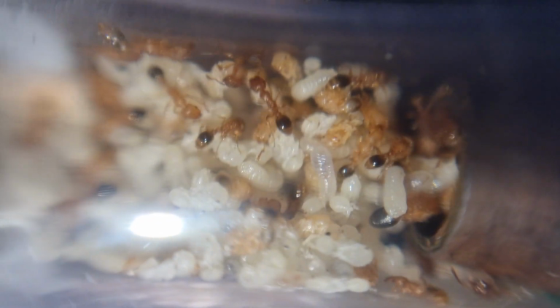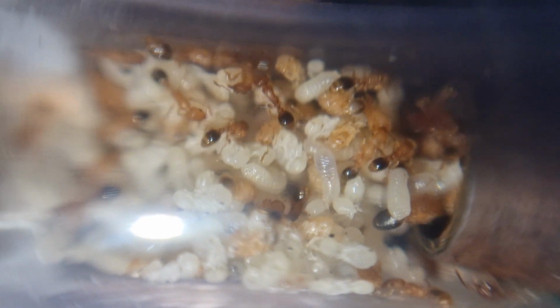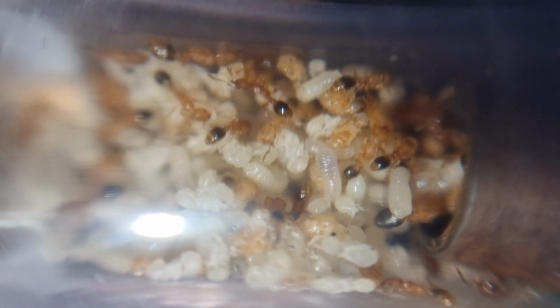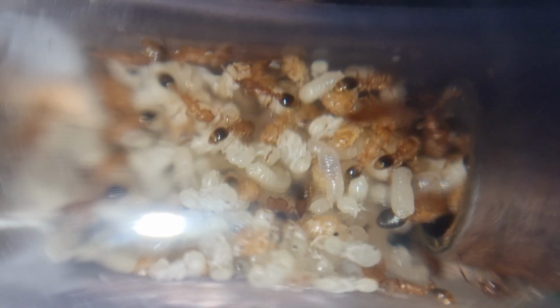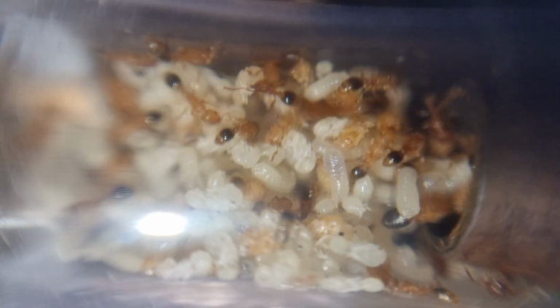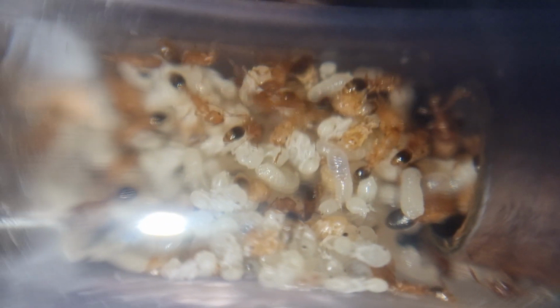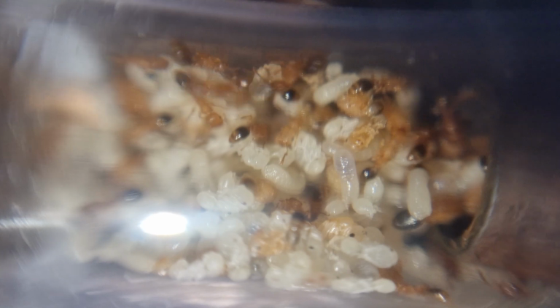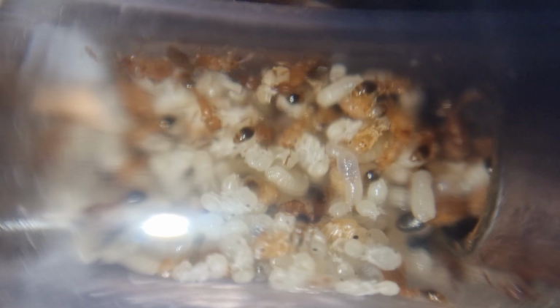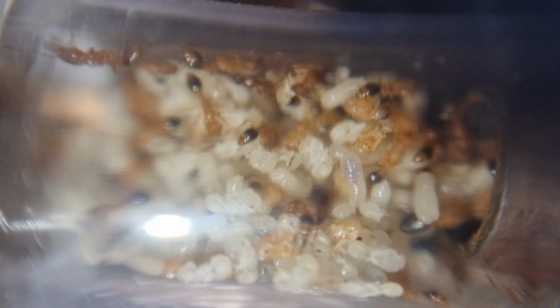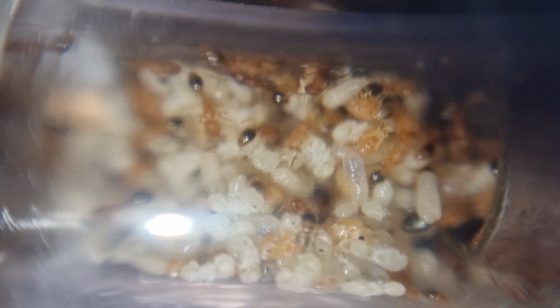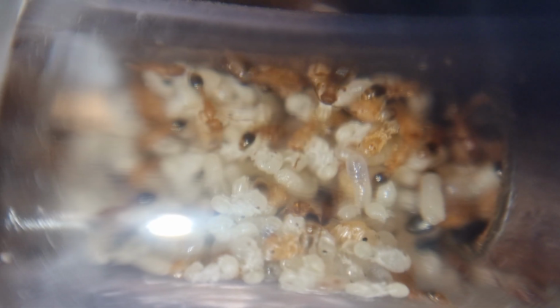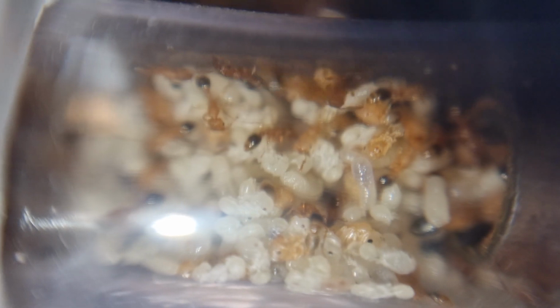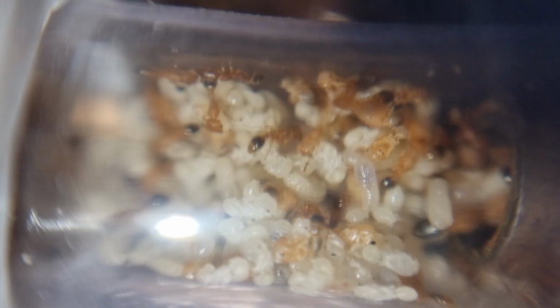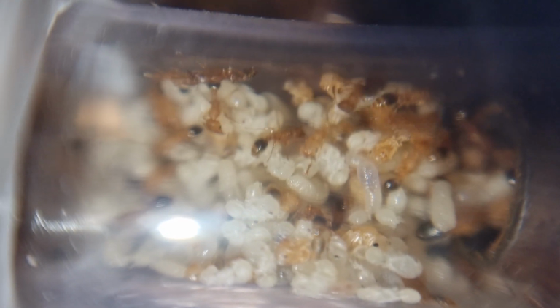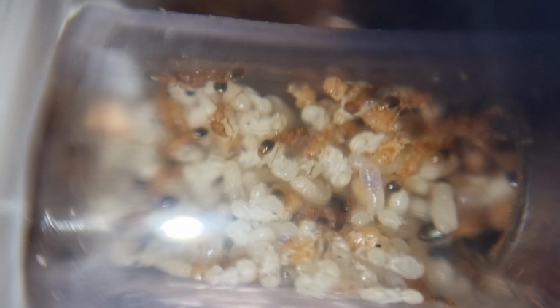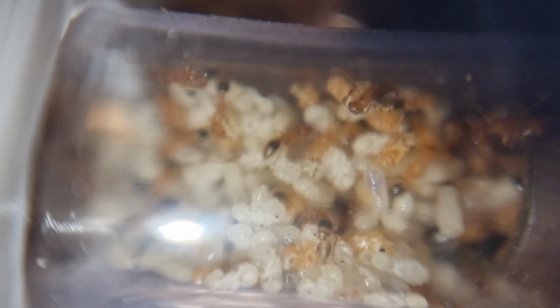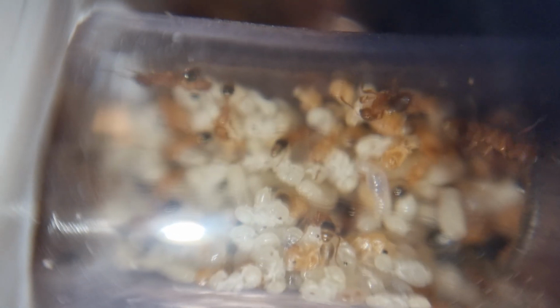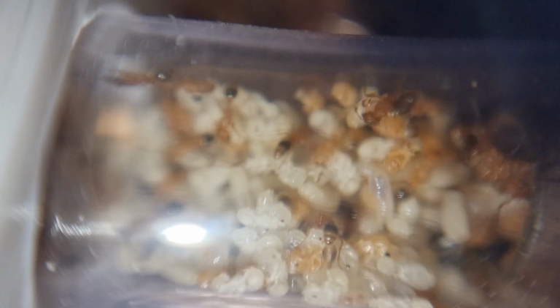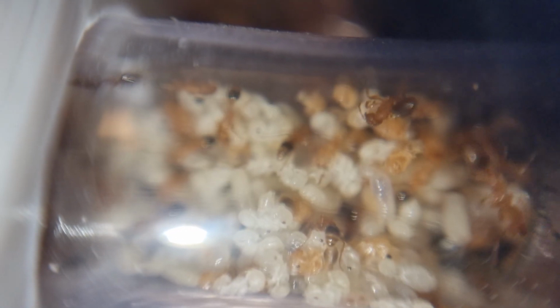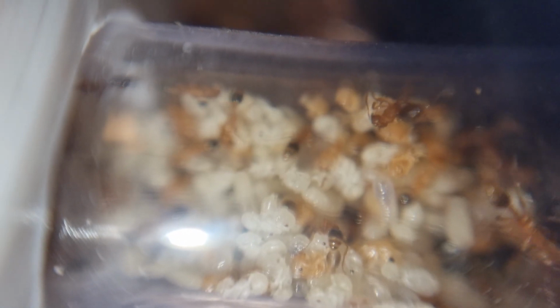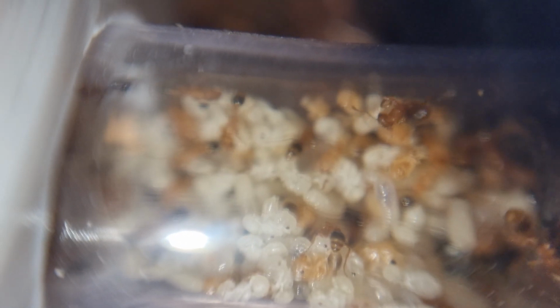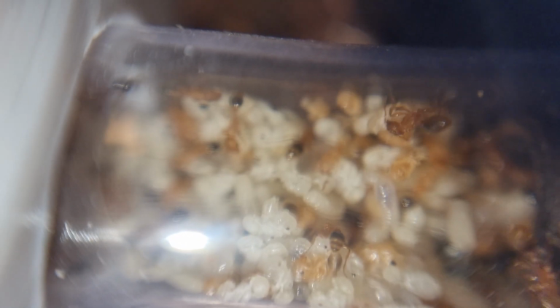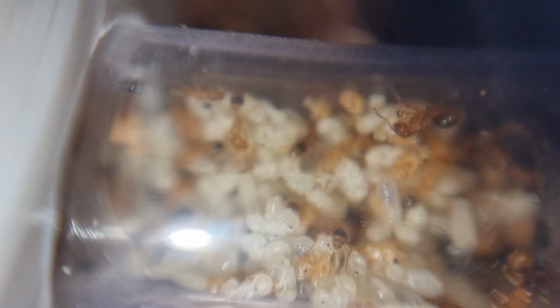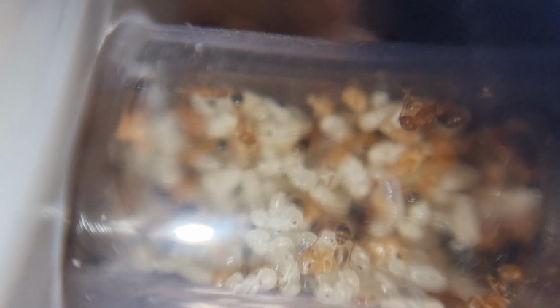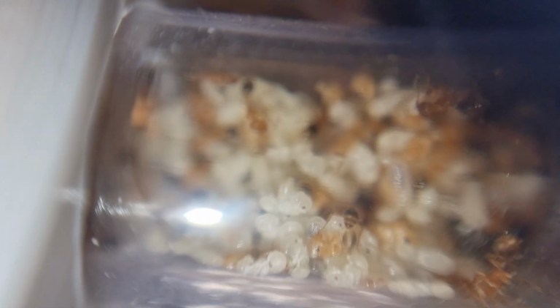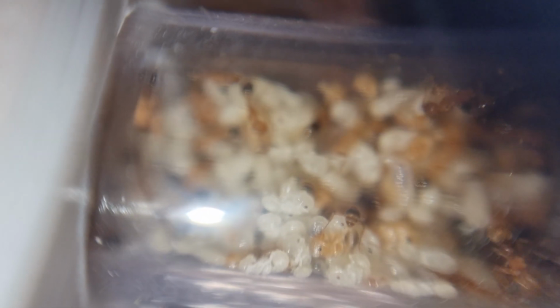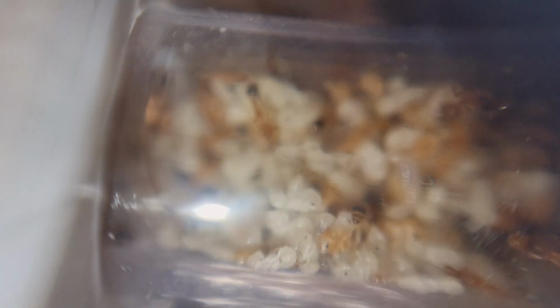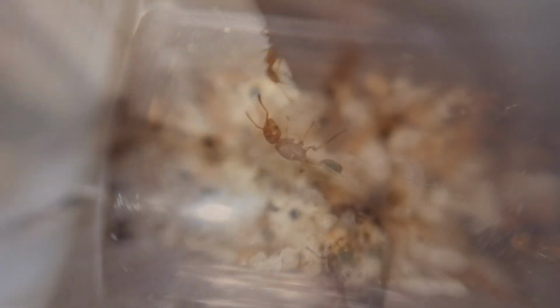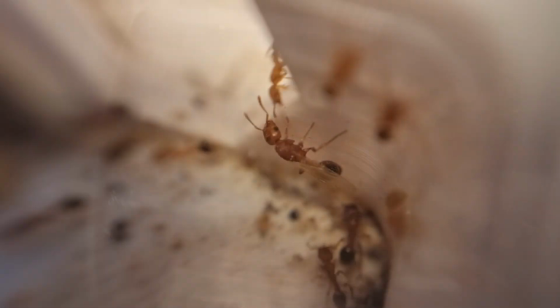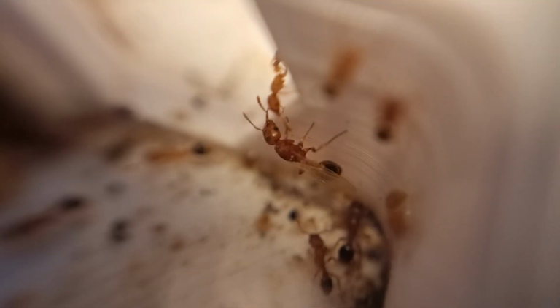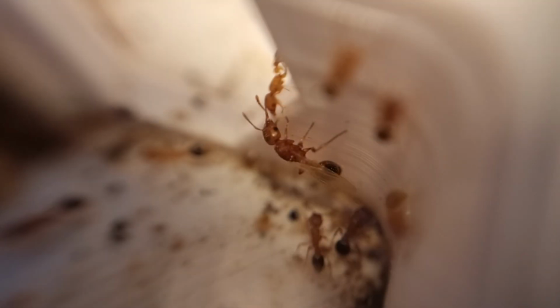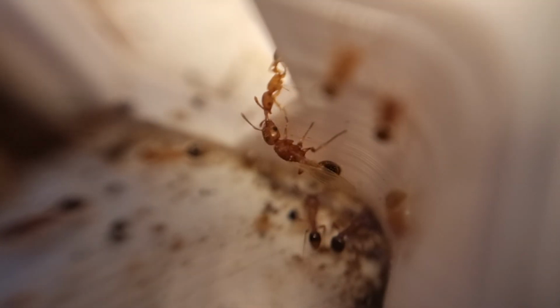I believe their egg-laying ability is about to at least double, because if you haven't noticed, we got winged queens.